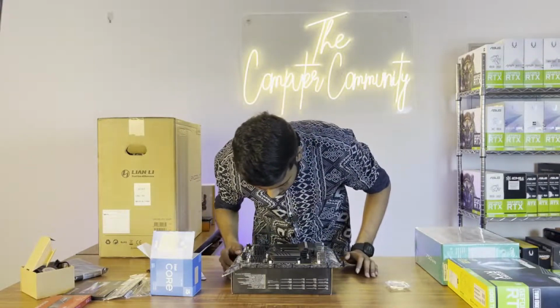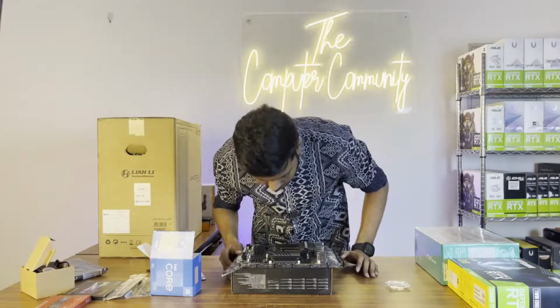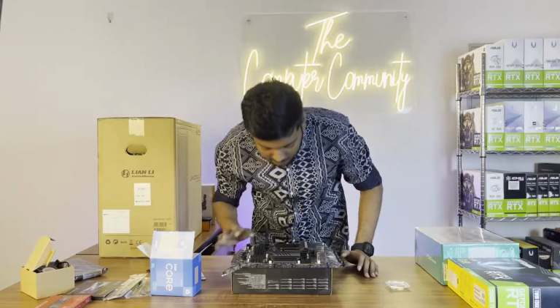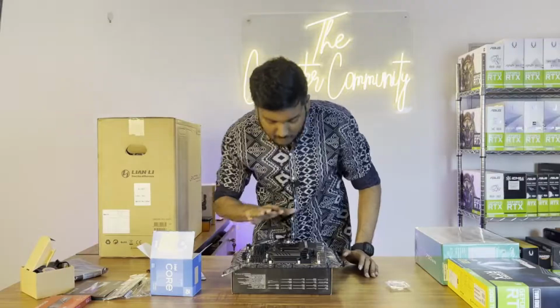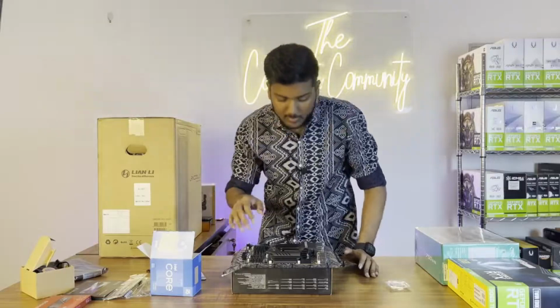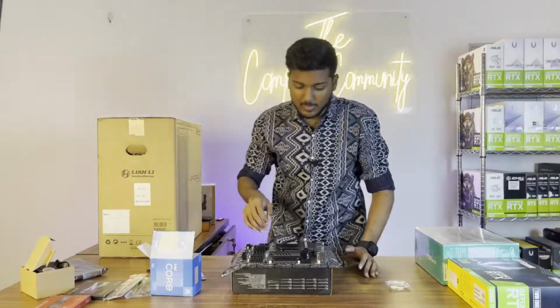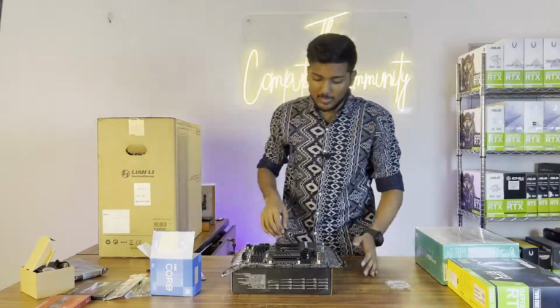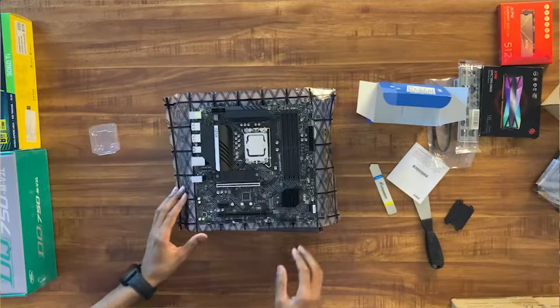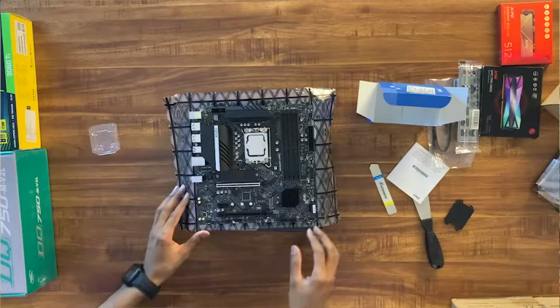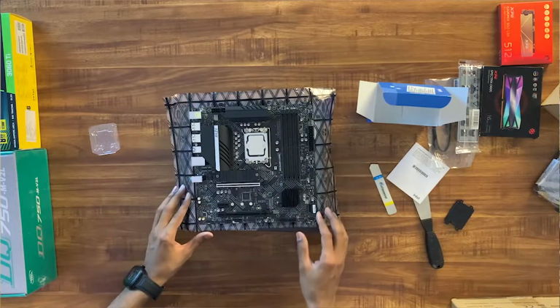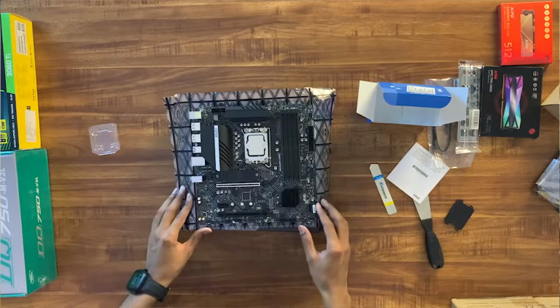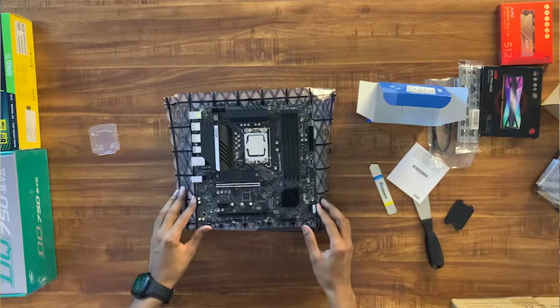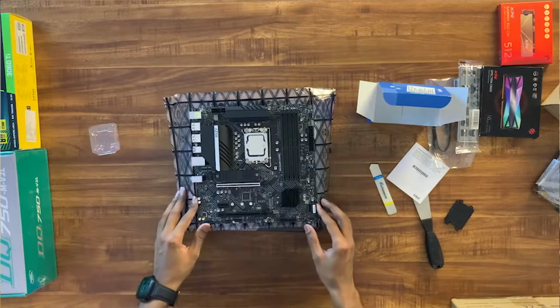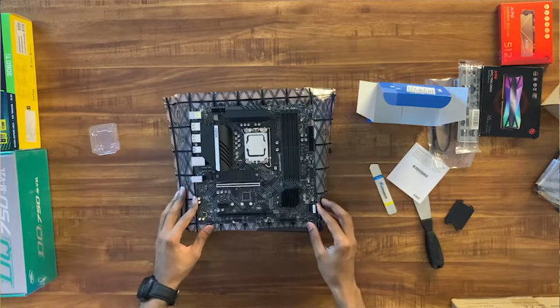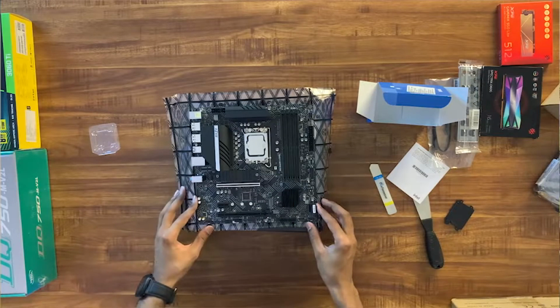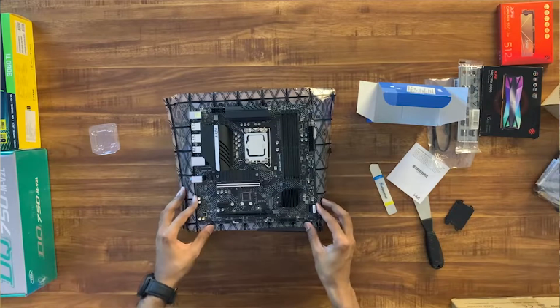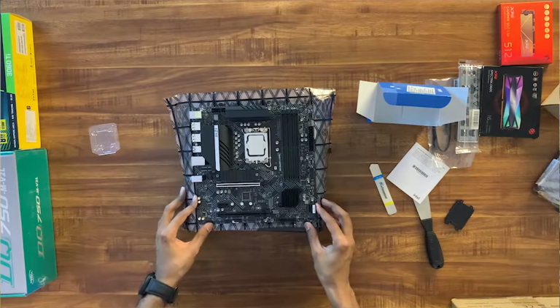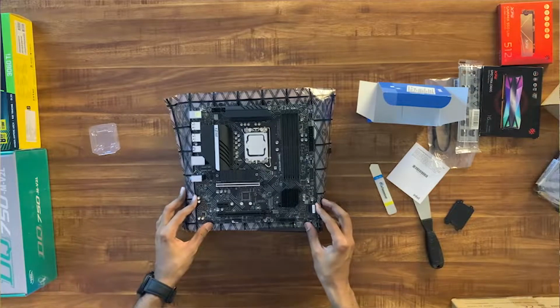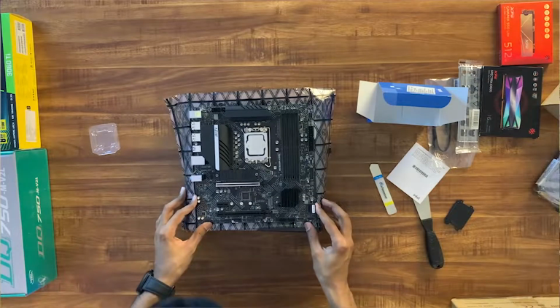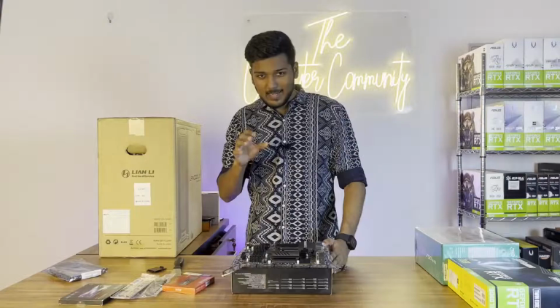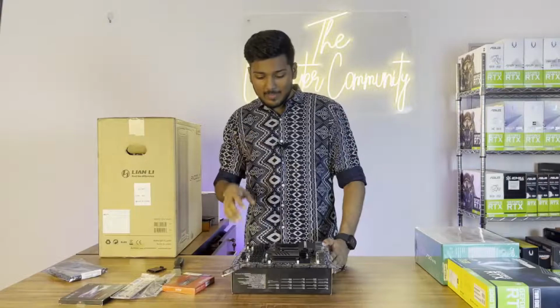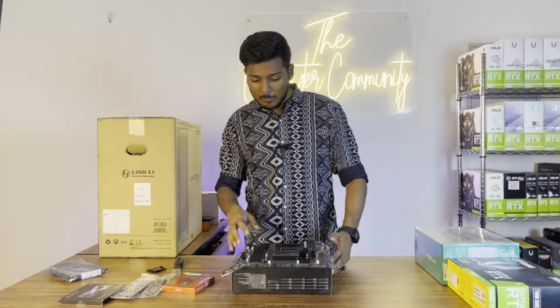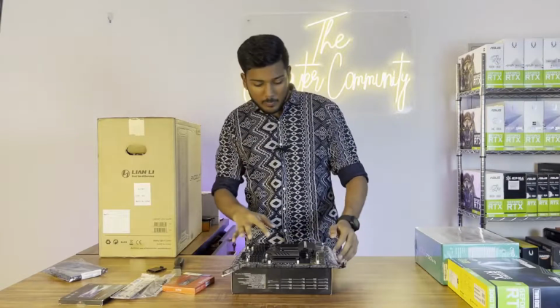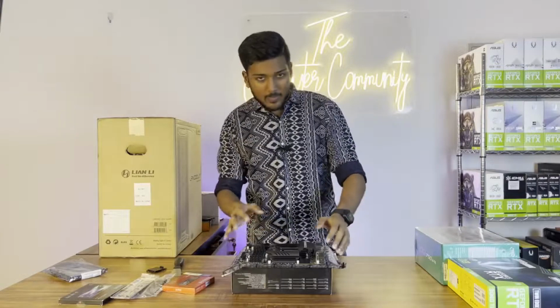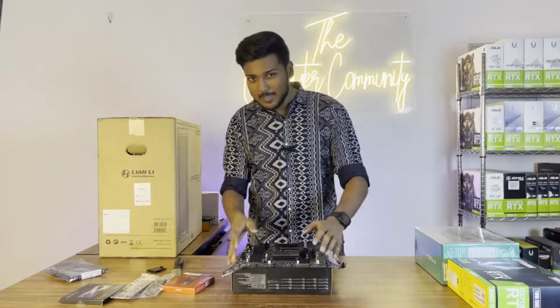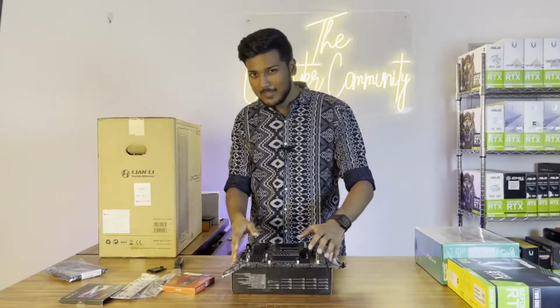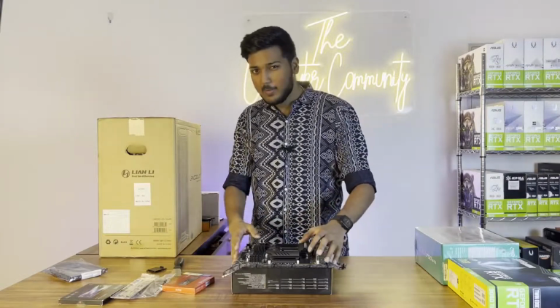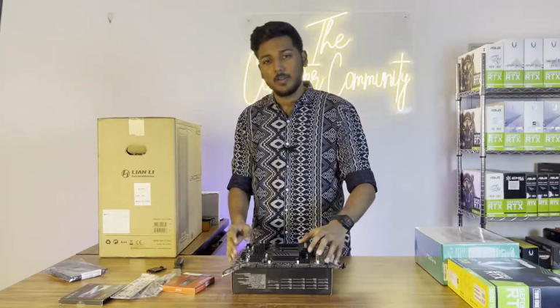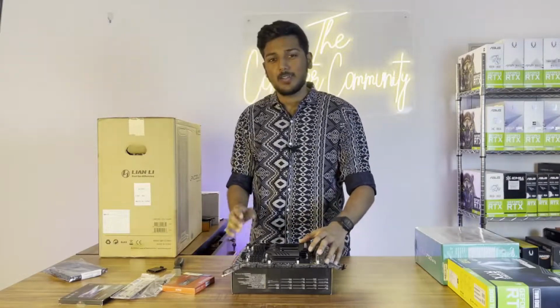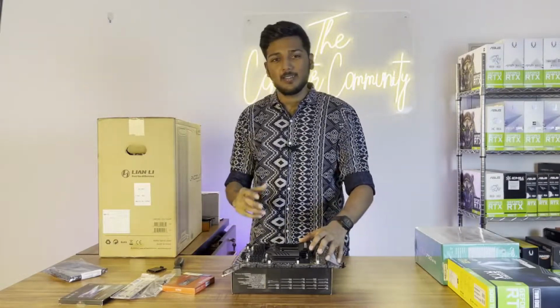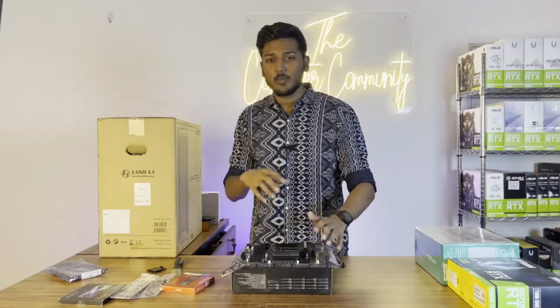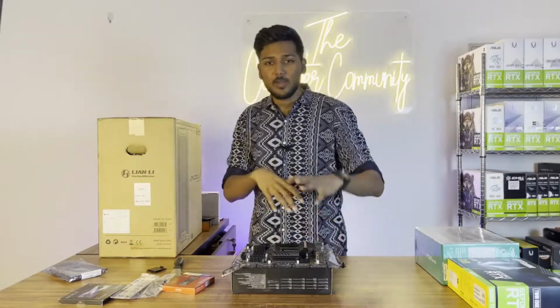The processor looks very clean with a metallic finish. Now we will install the cooler.